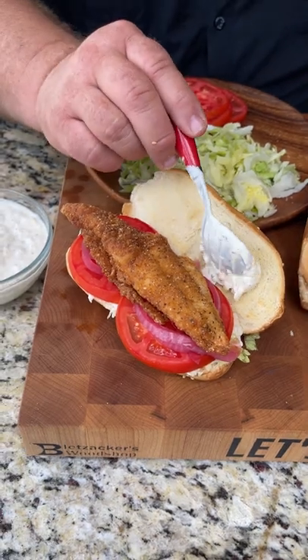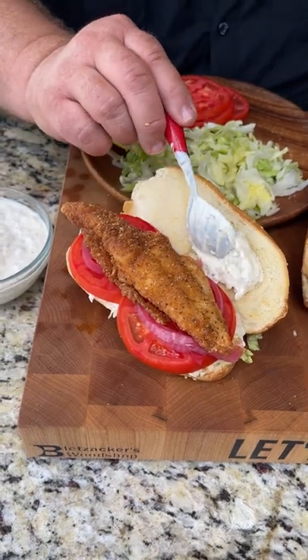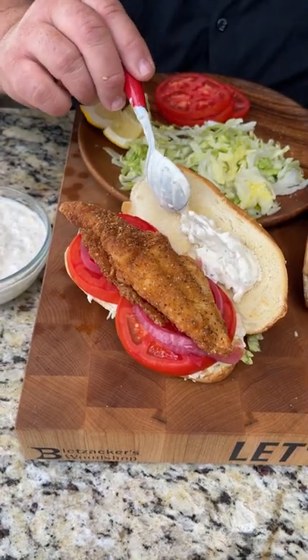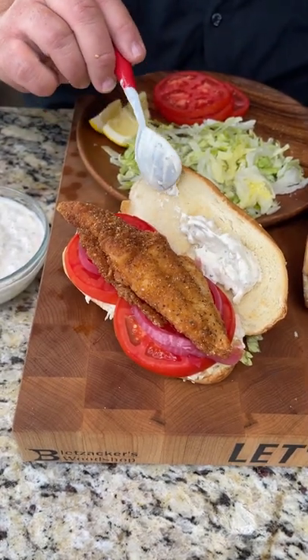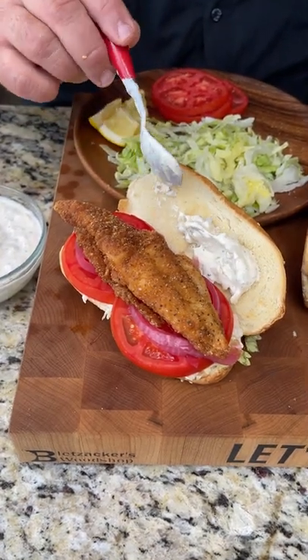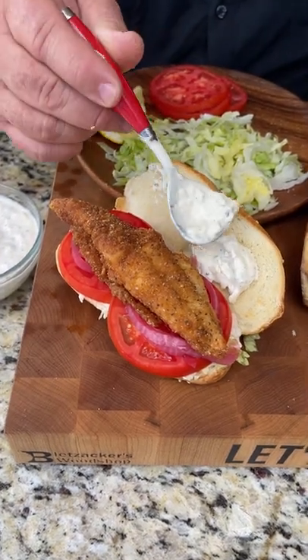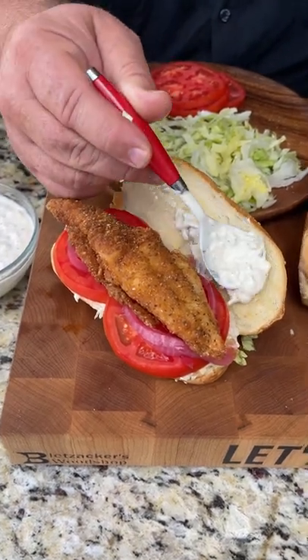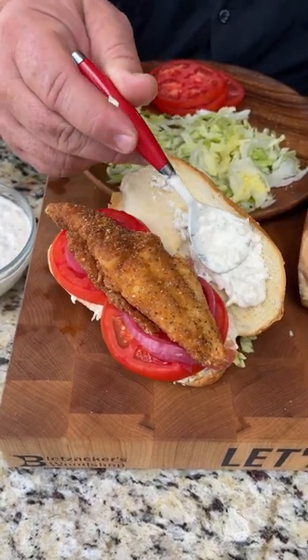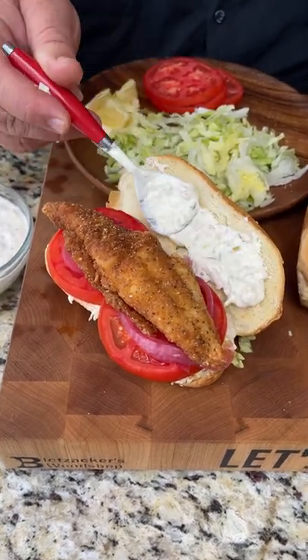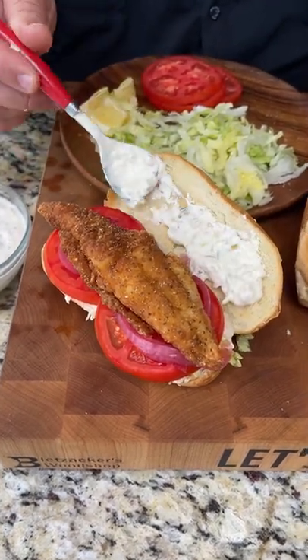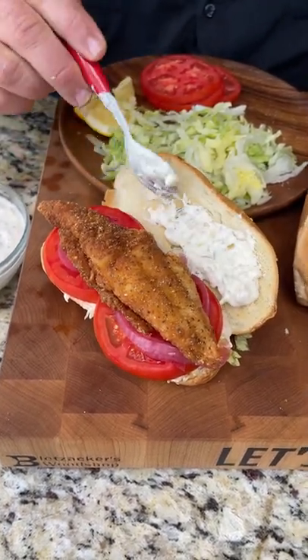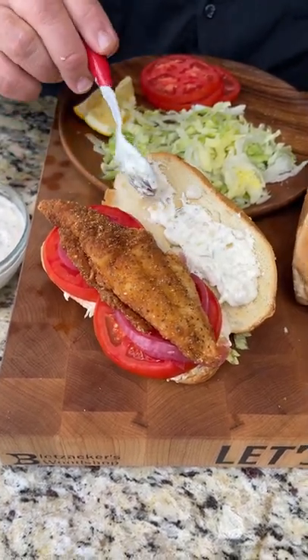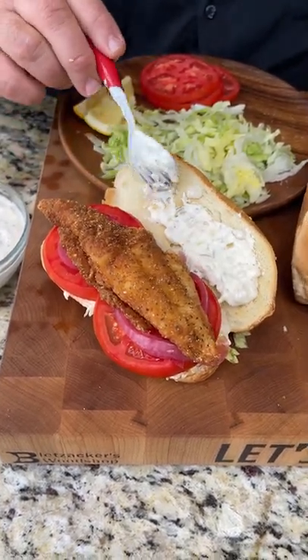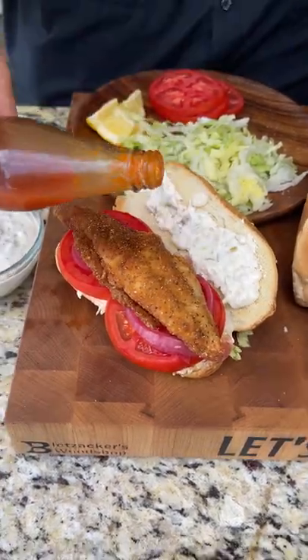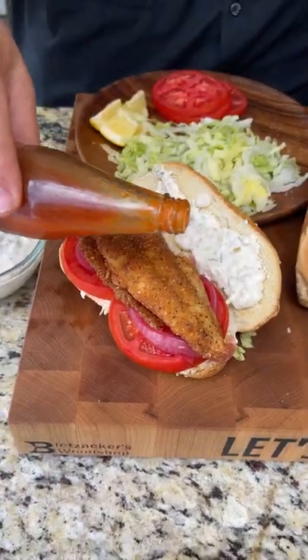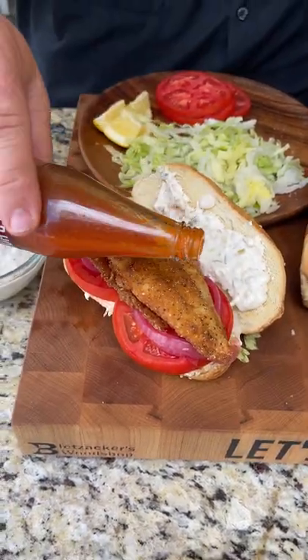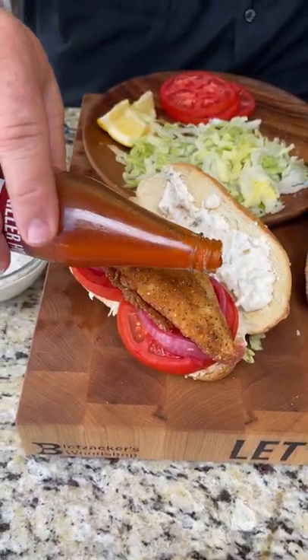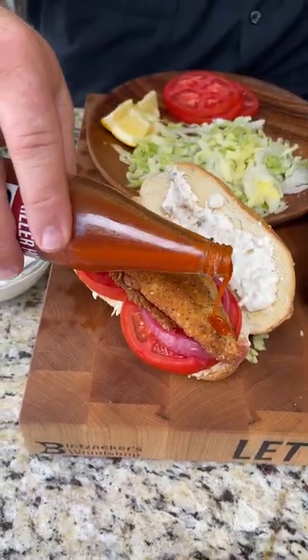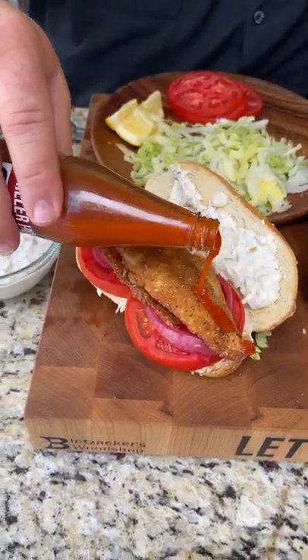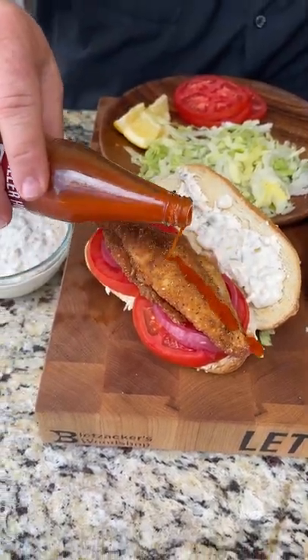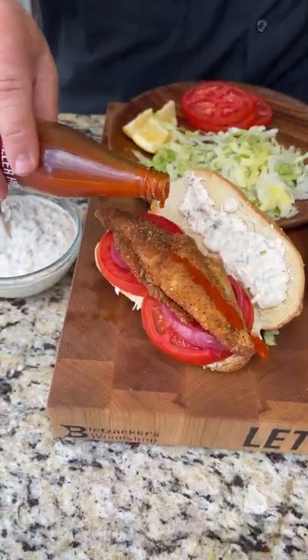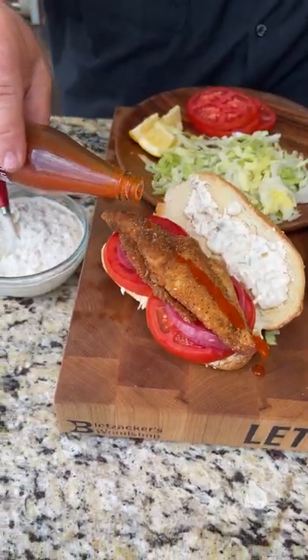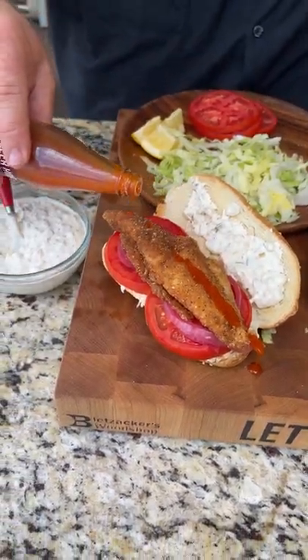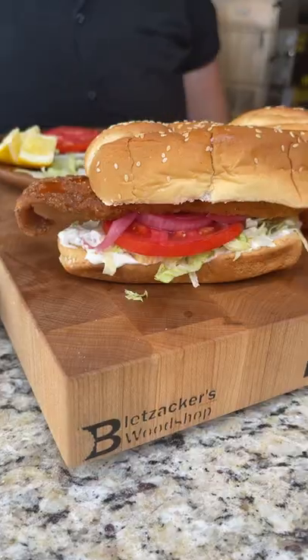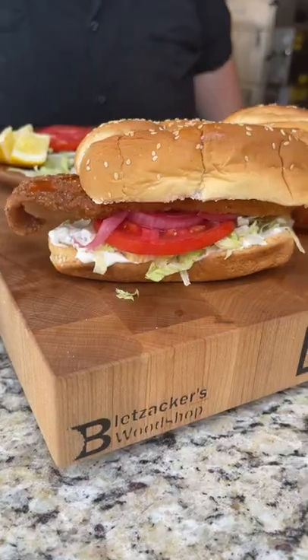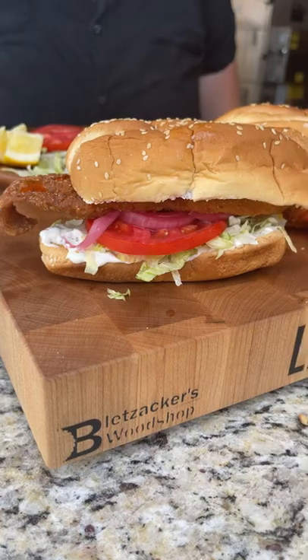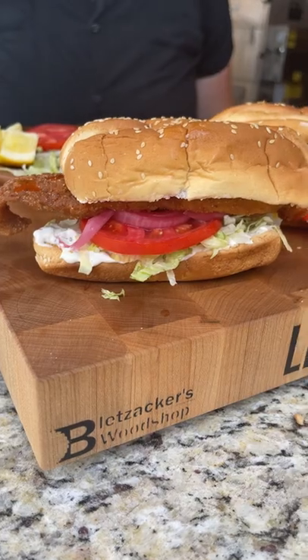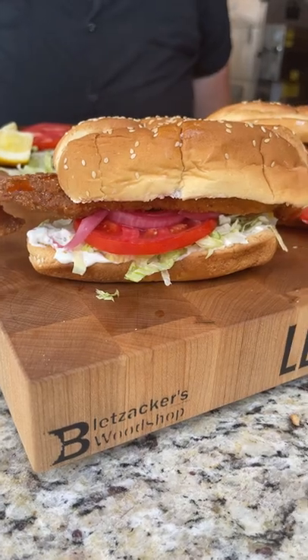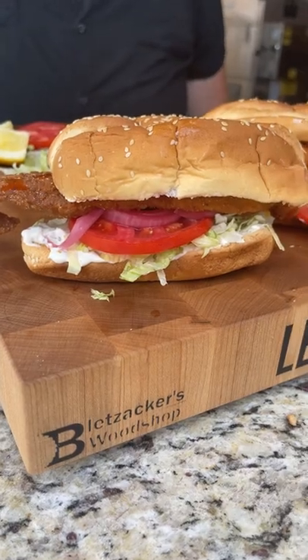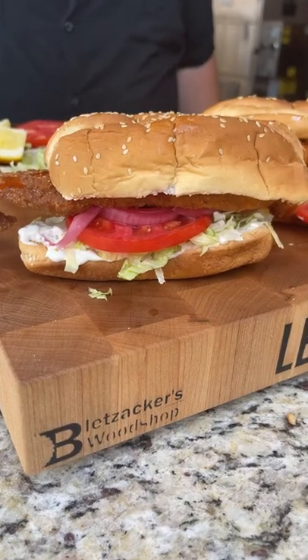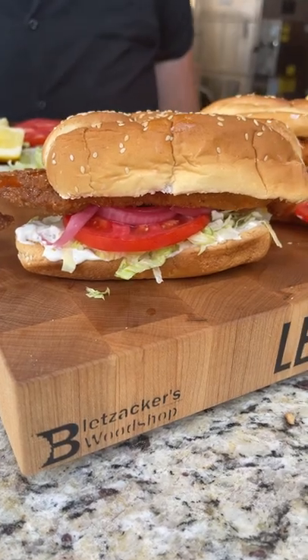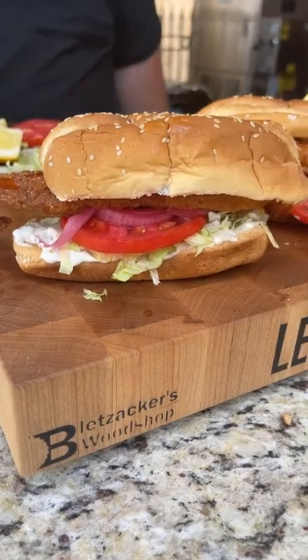A little more tartar sauce on that top bun. Douse it with a little hot sauce. And we got a catfish sandwich y'all.